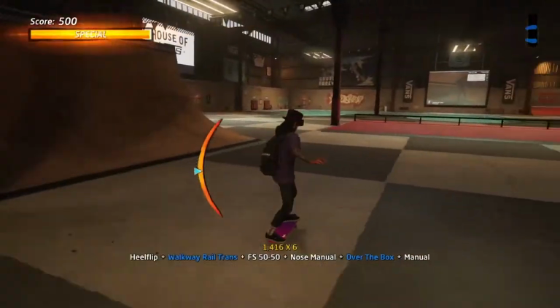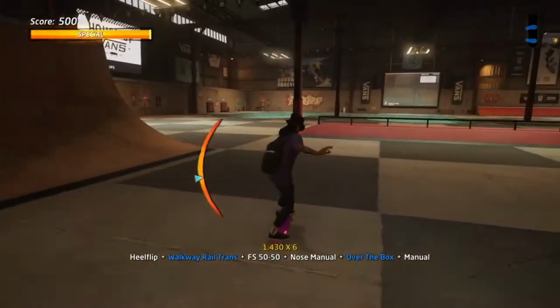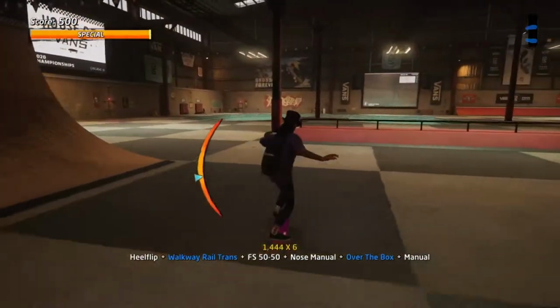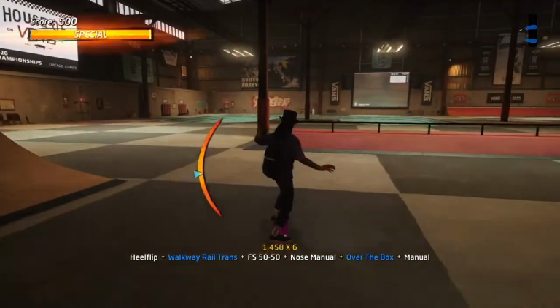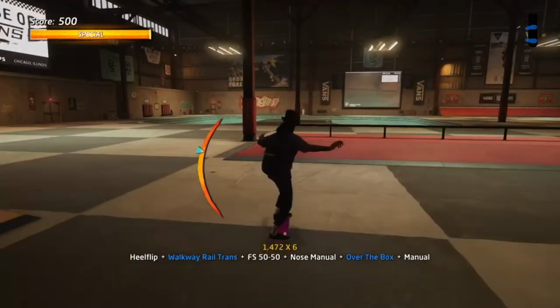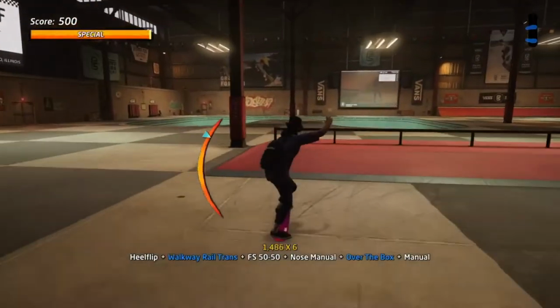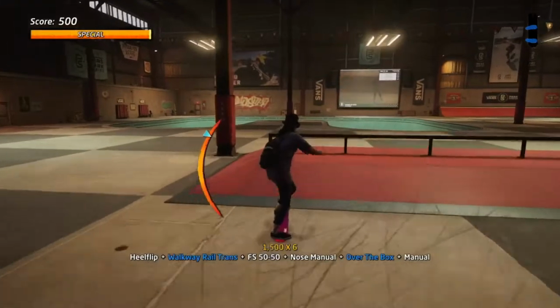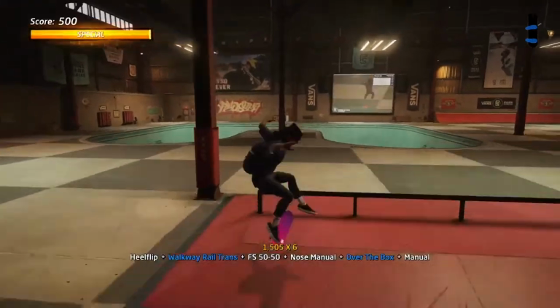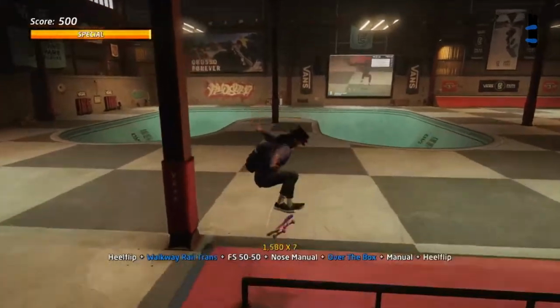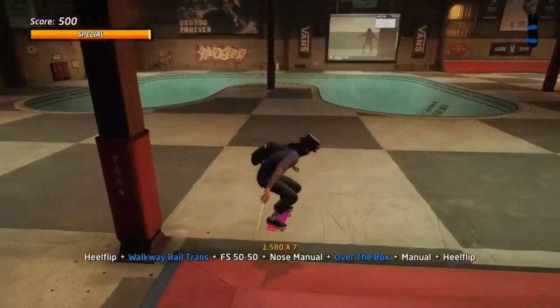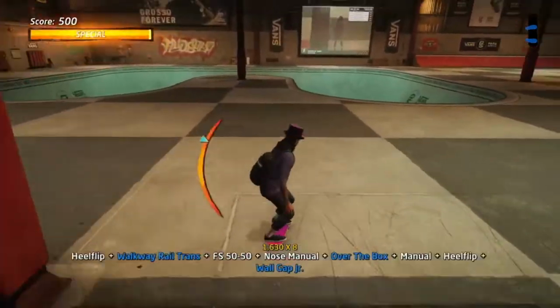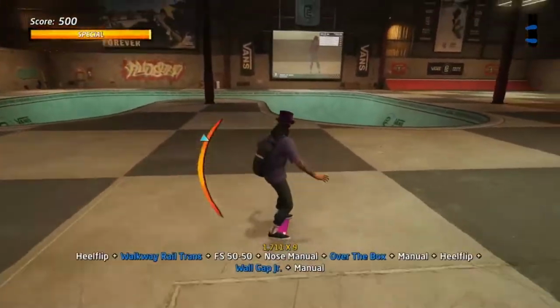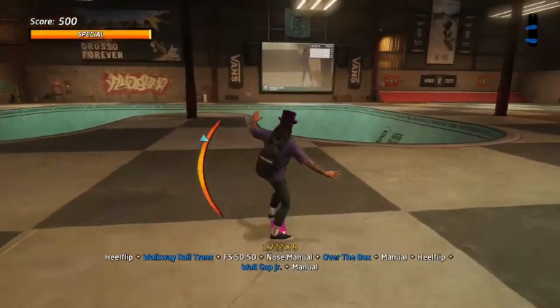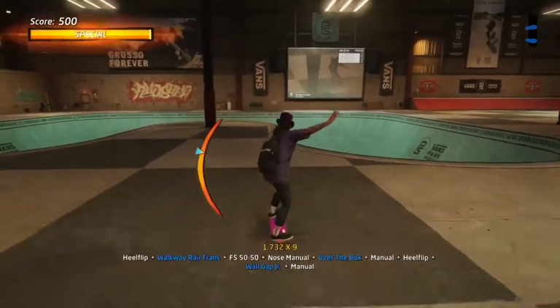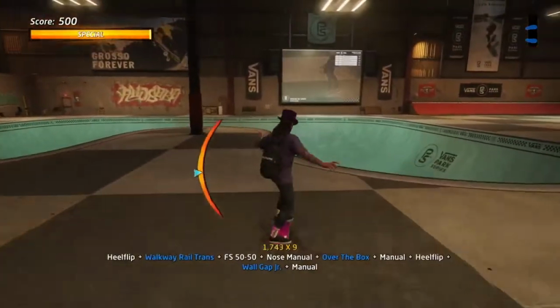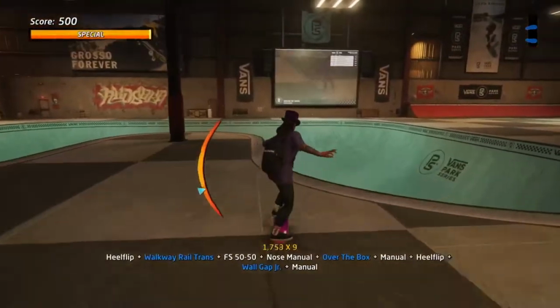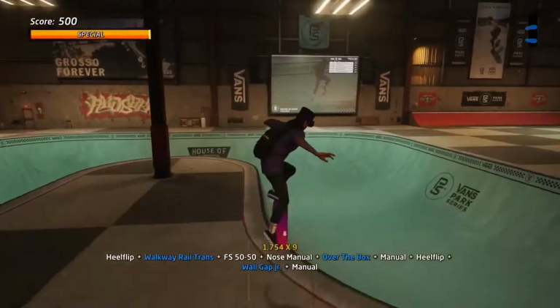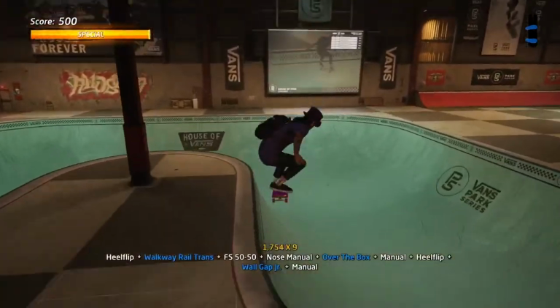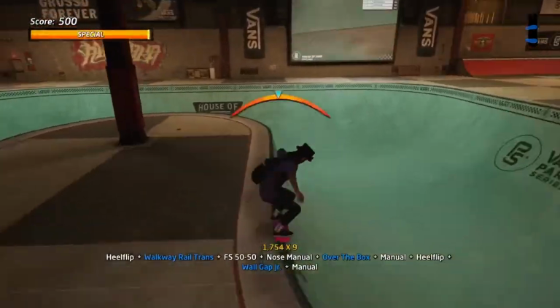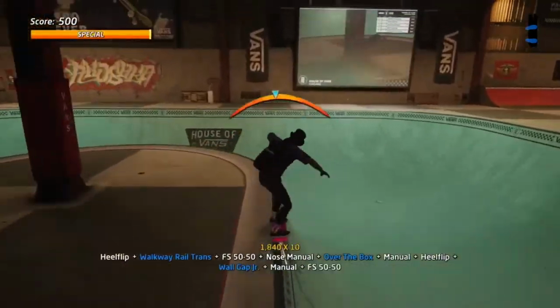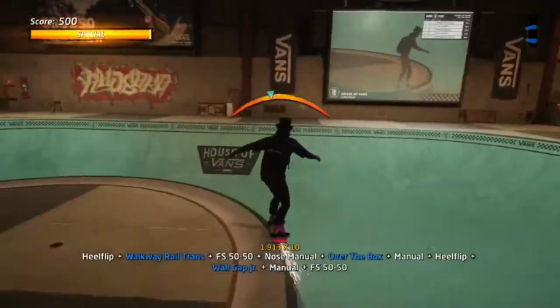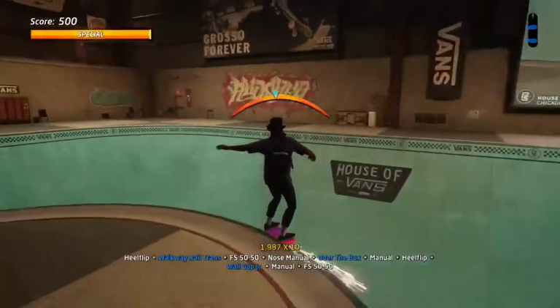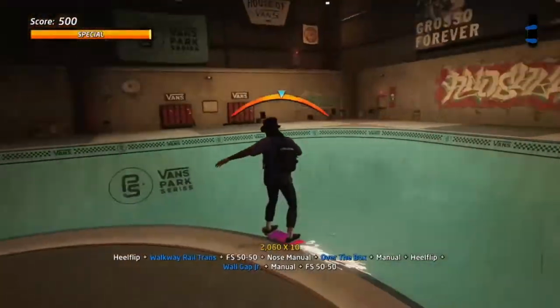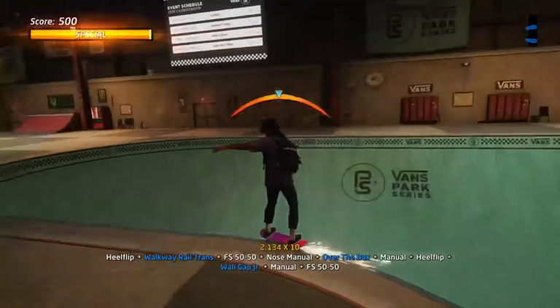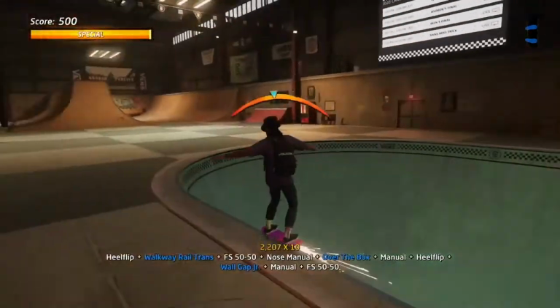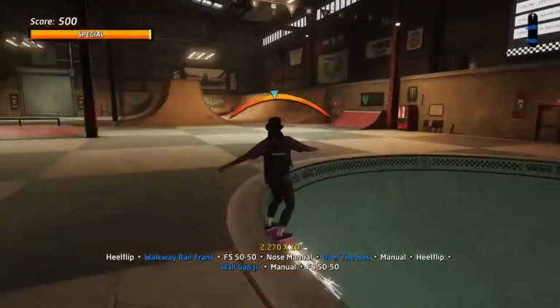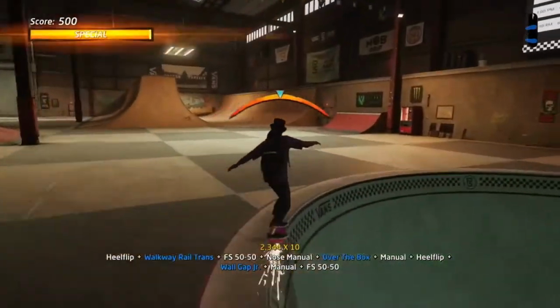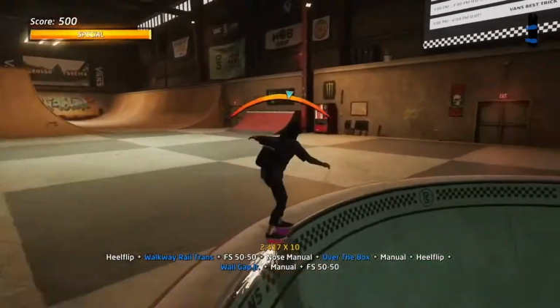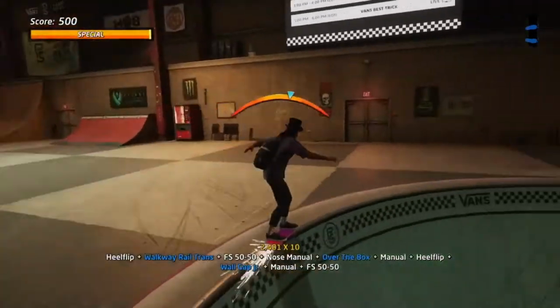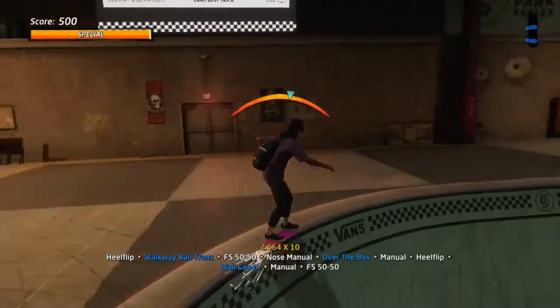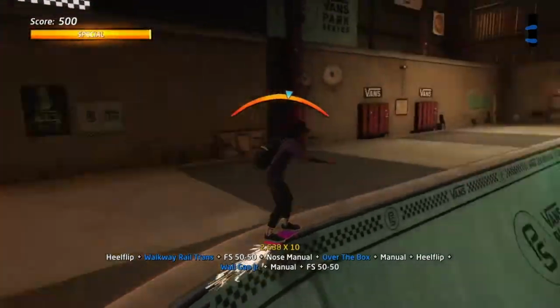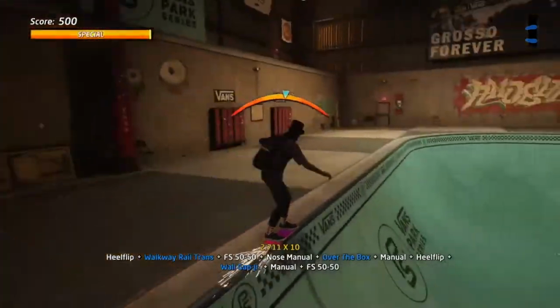Hold the manual and jump it straight — by jumping up straight you get the over-the-box gap. Then of course you get the wall gap junior, jump onto a grind here.